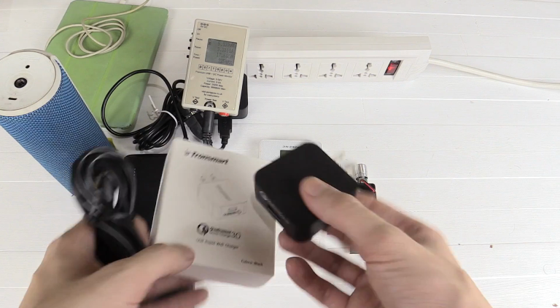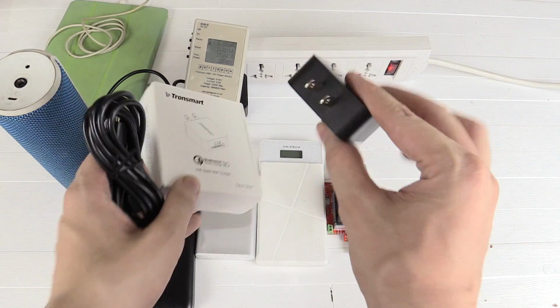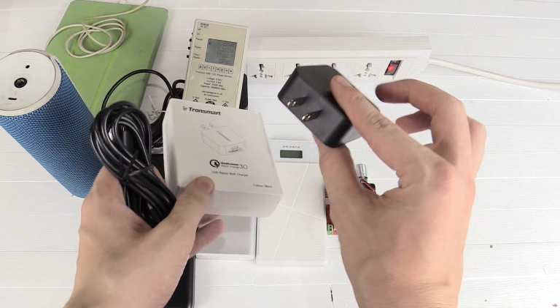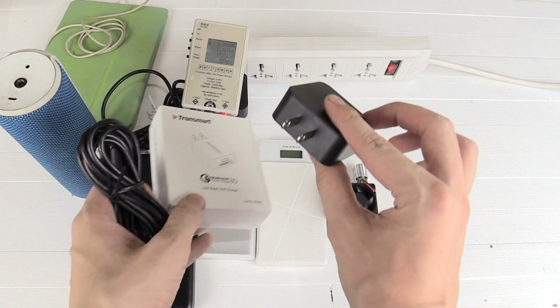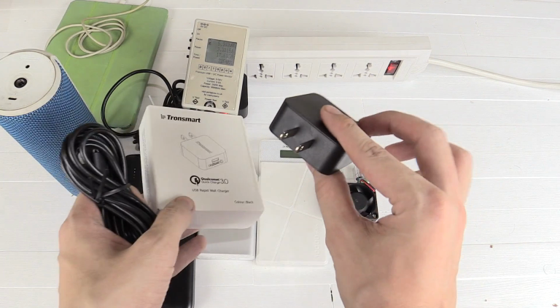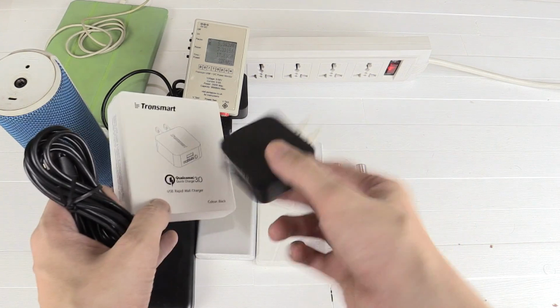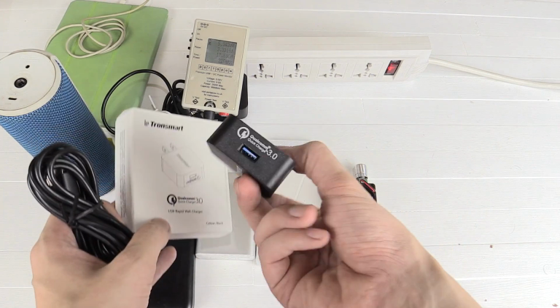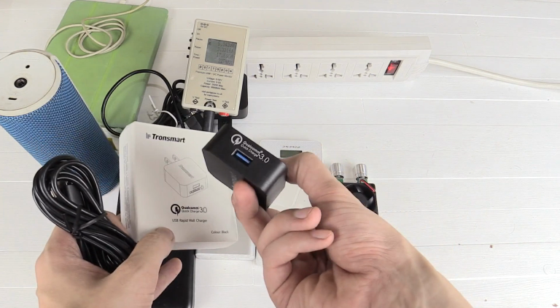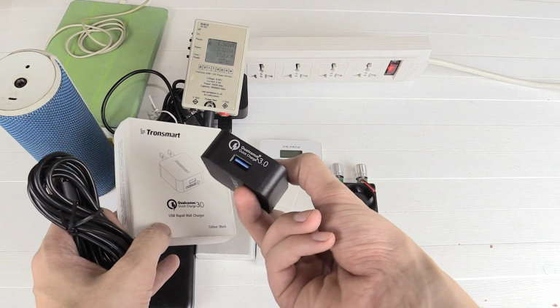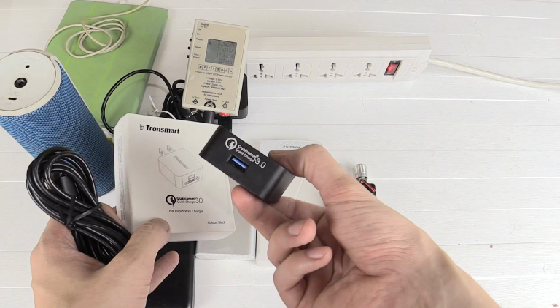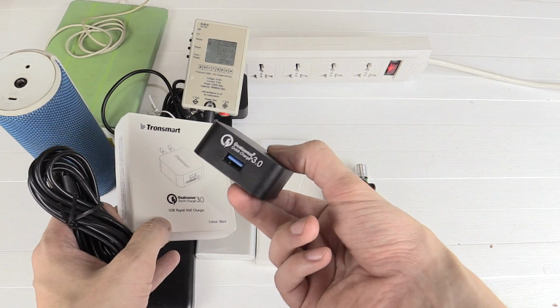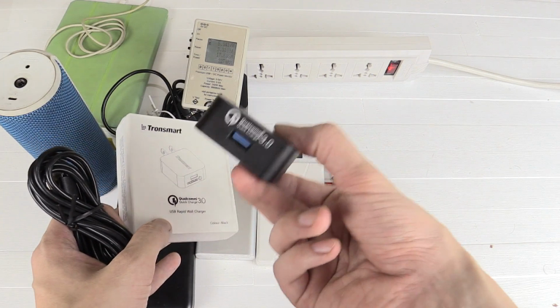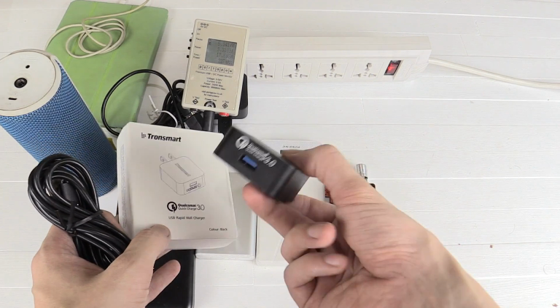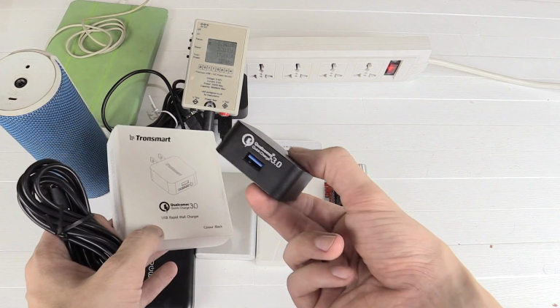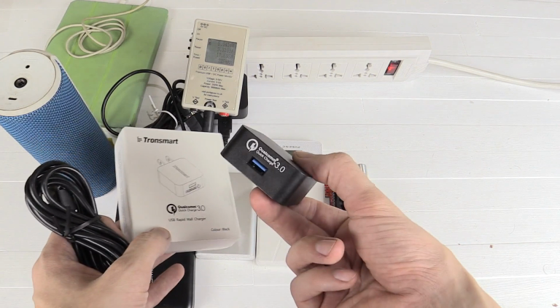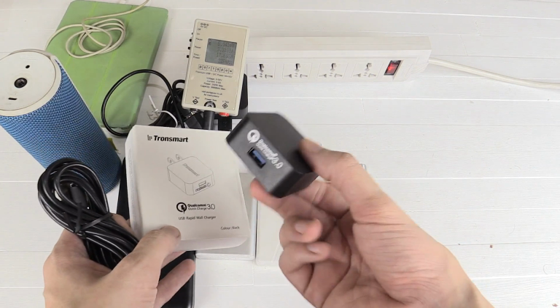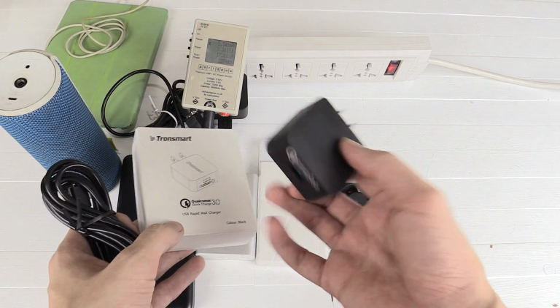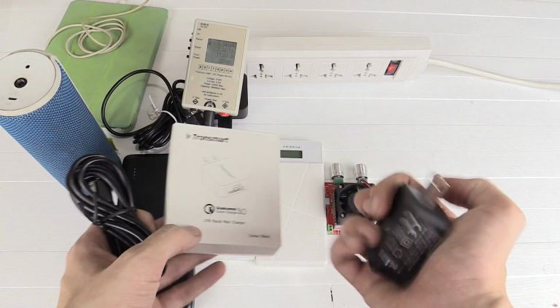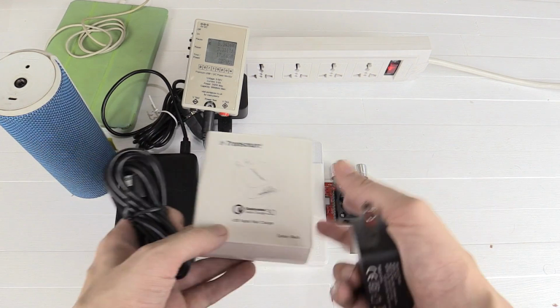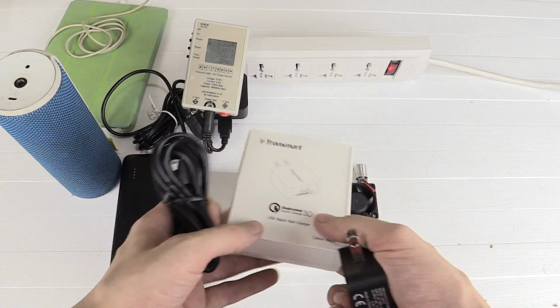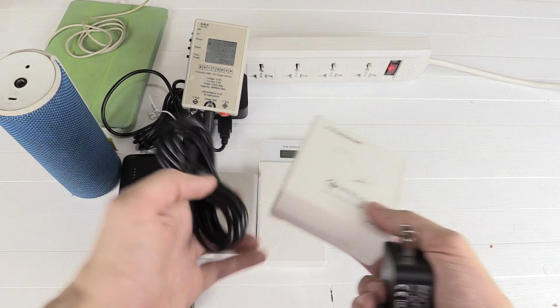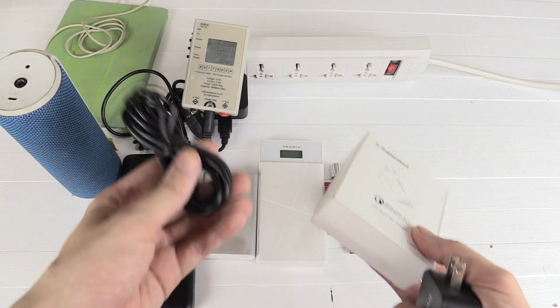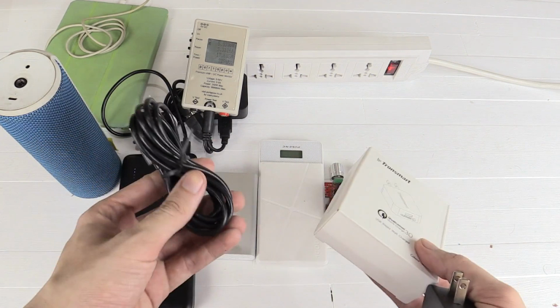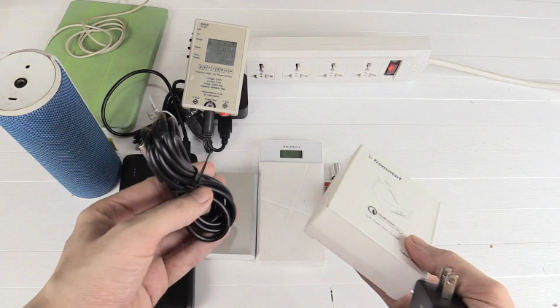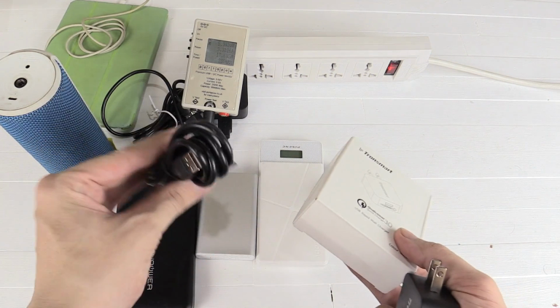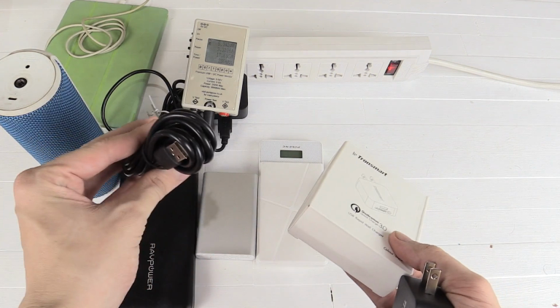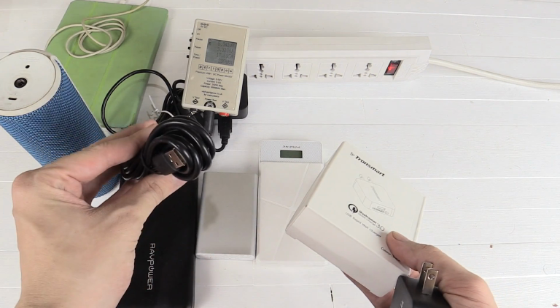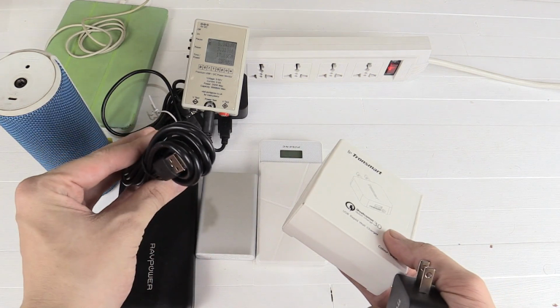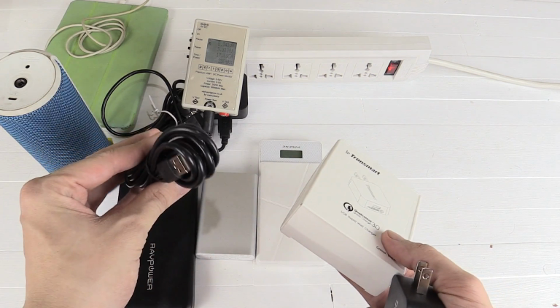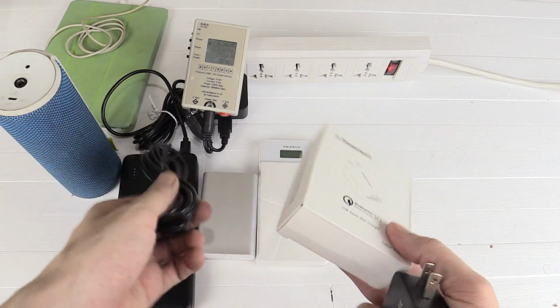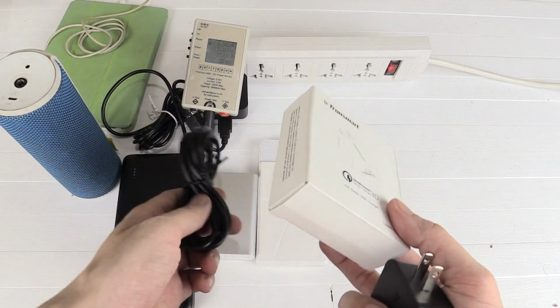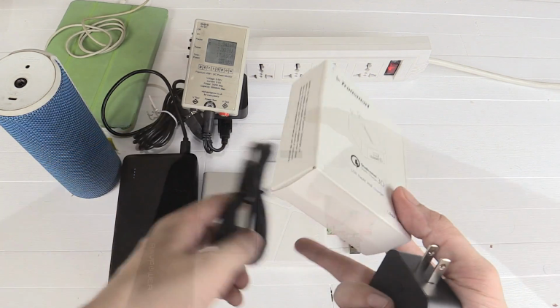So this is what you get in the box: you get the charger itself — it's a one-port charger — and then a high quality micro USB cable.